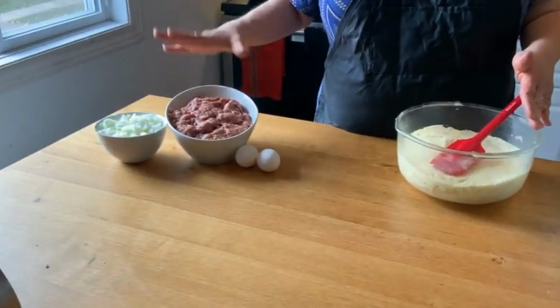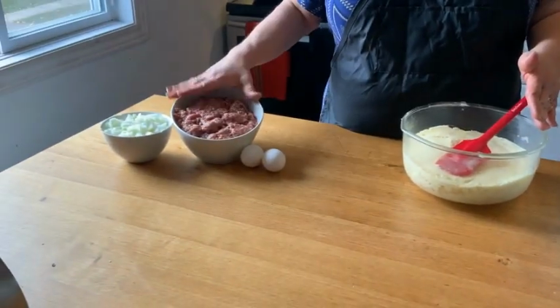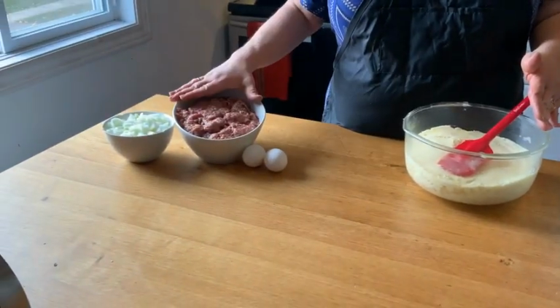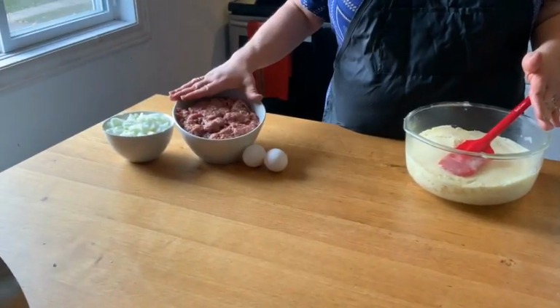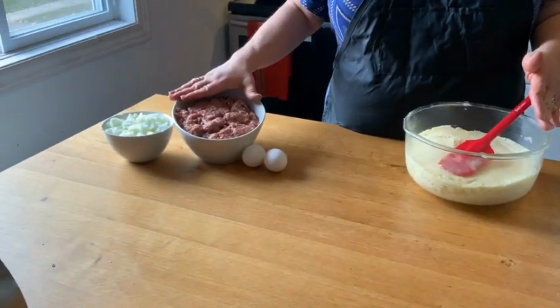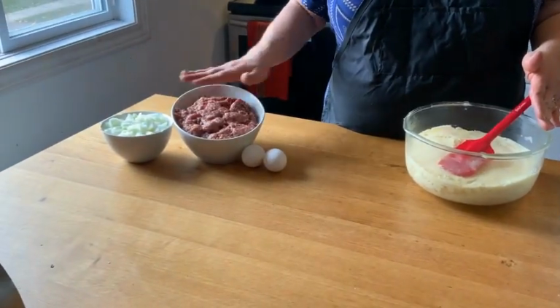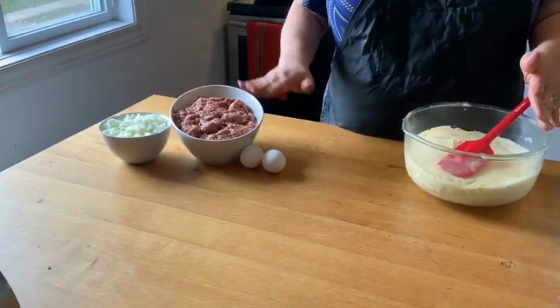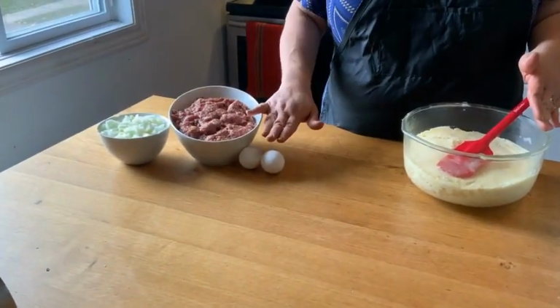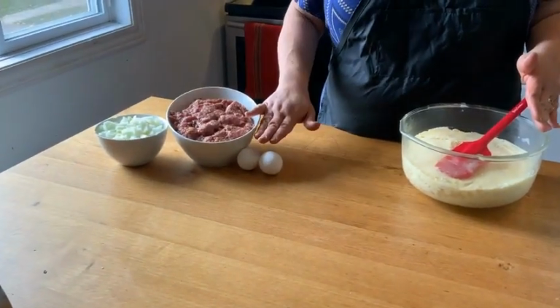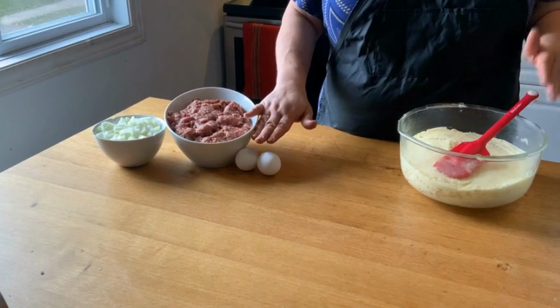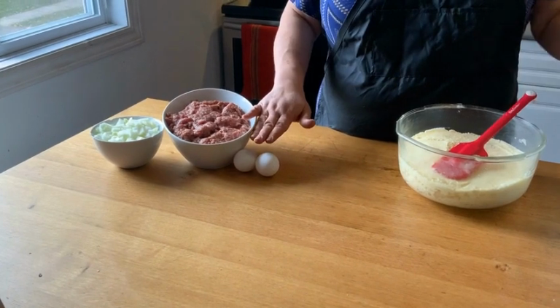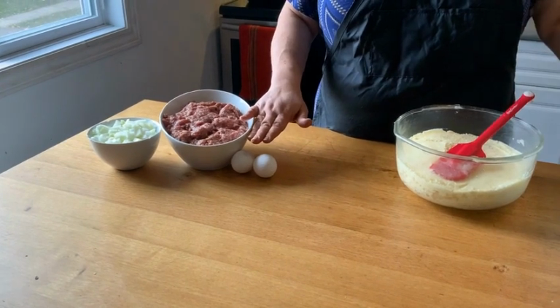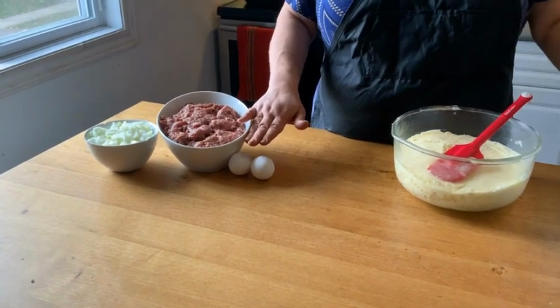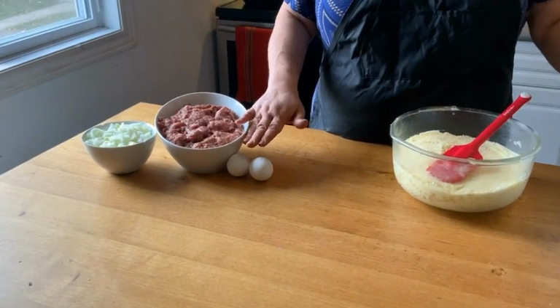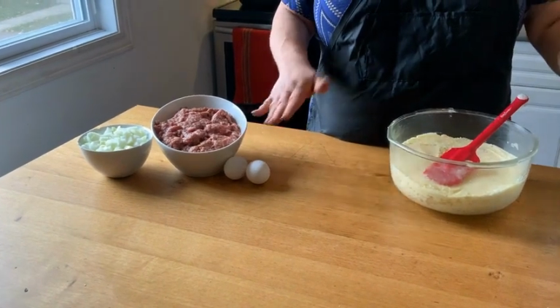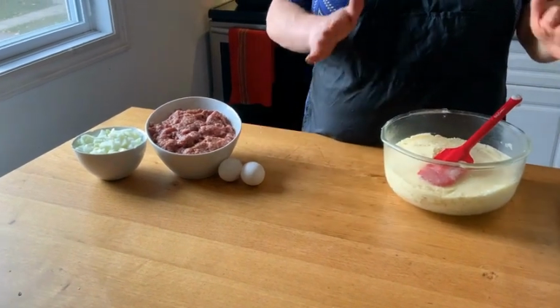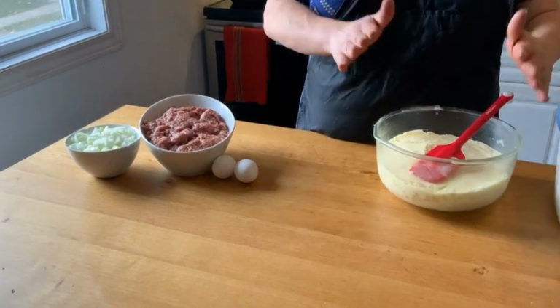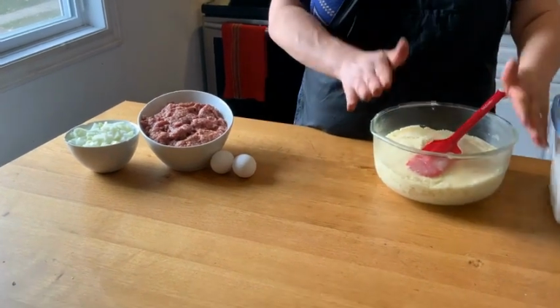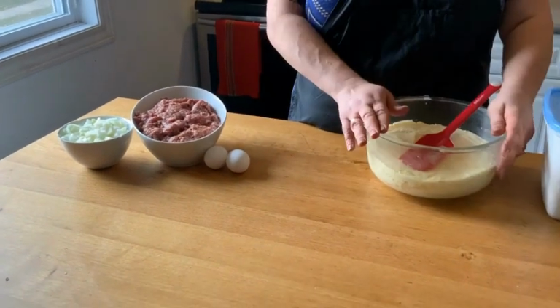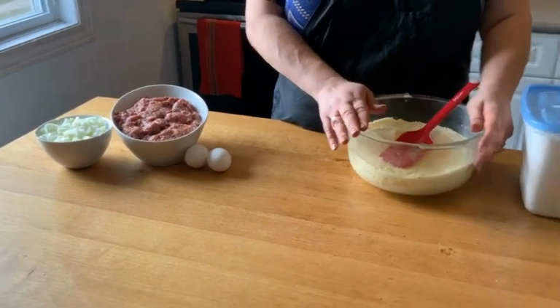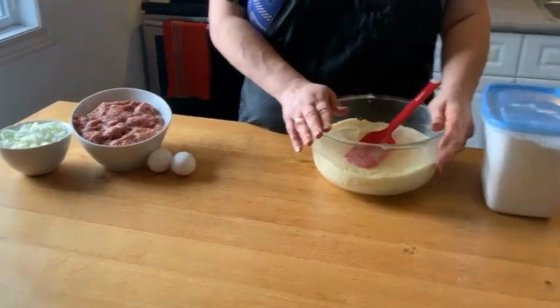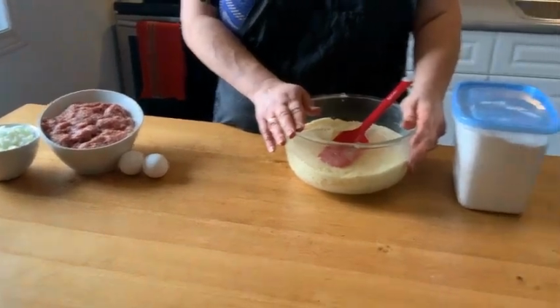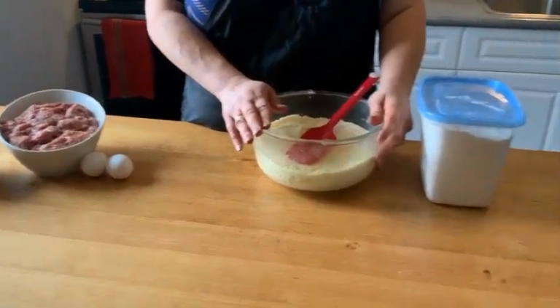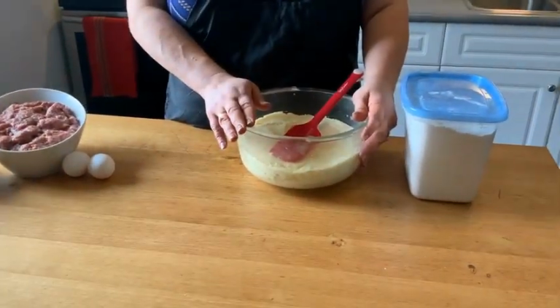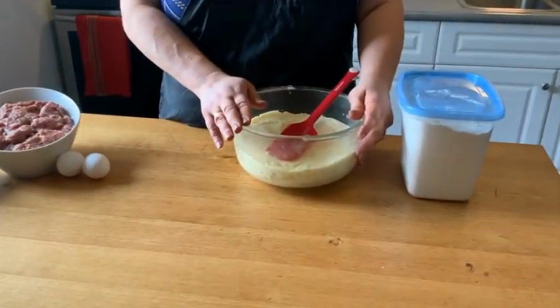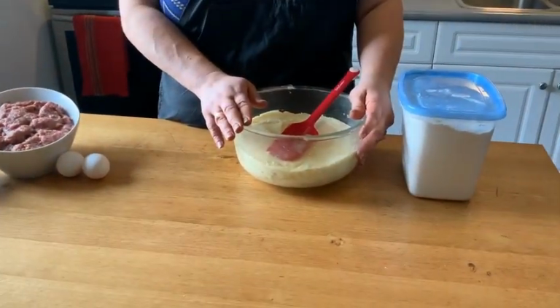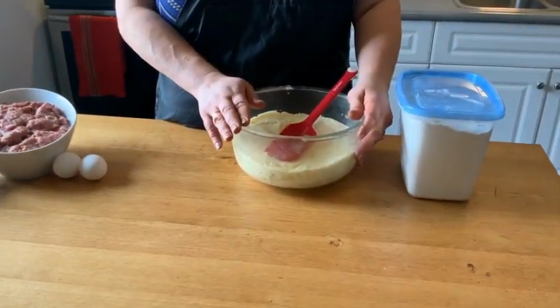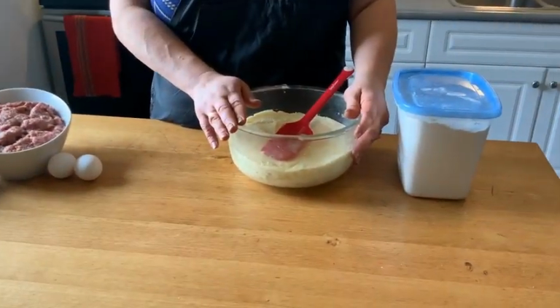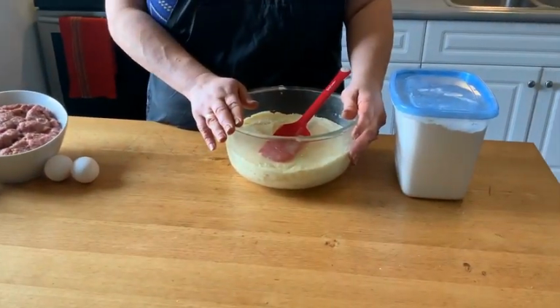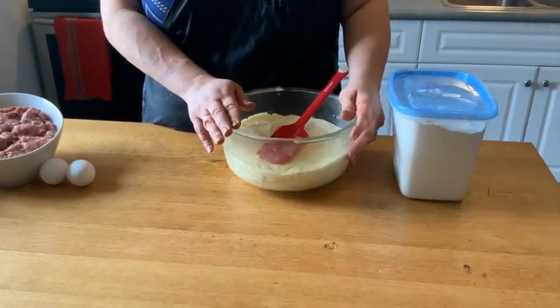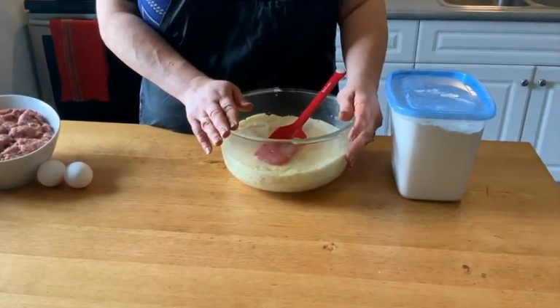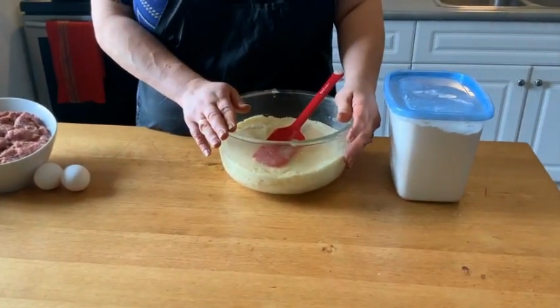the ground beef, eggs, flour, and mashed potatoes. And that is it.